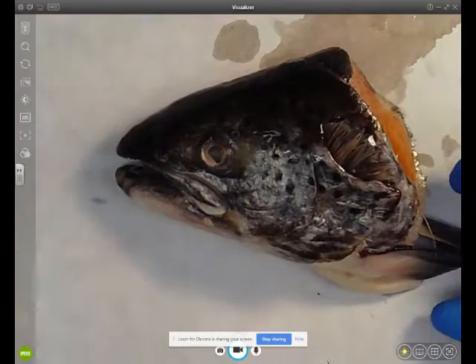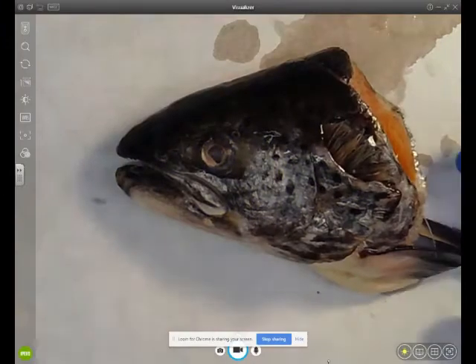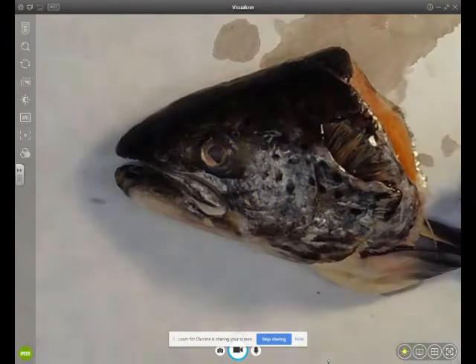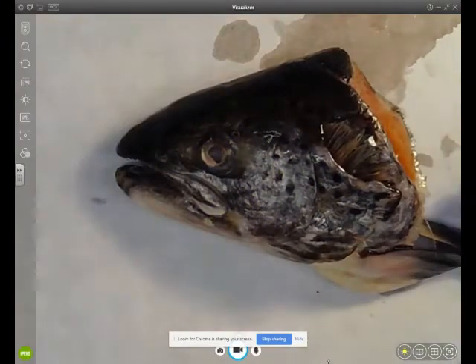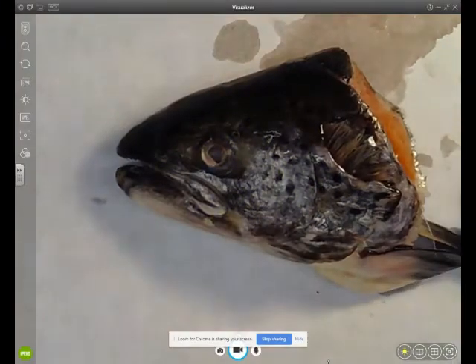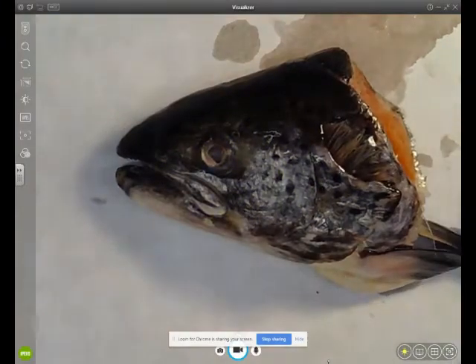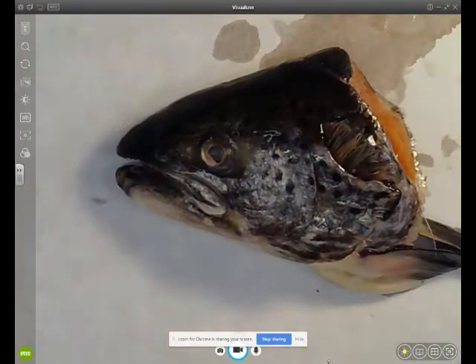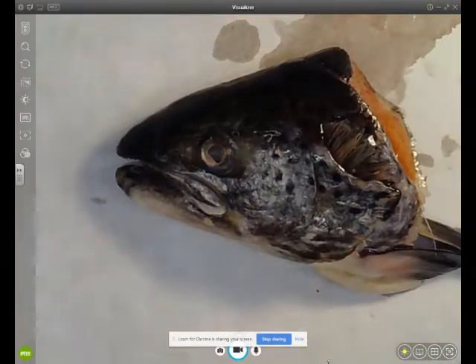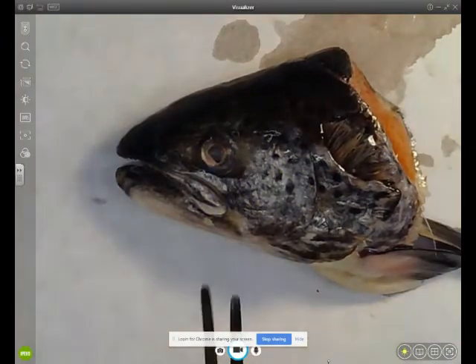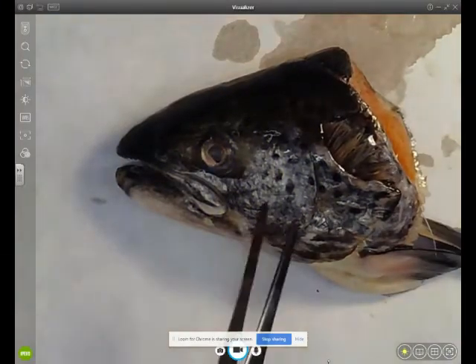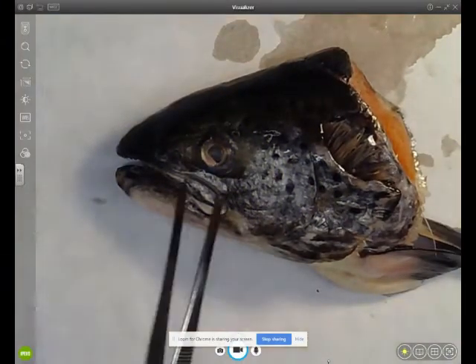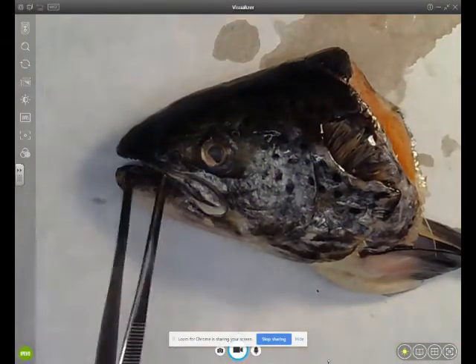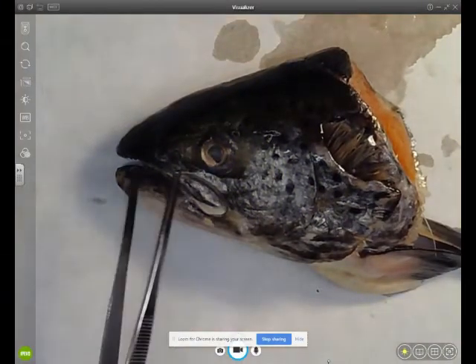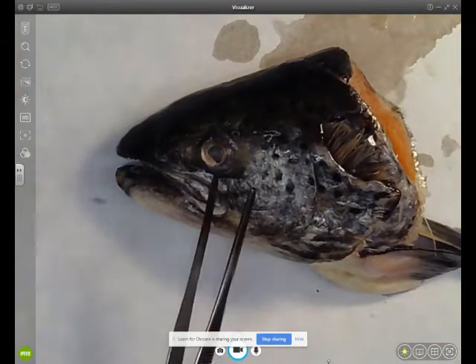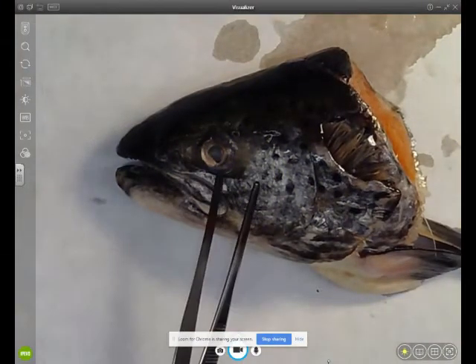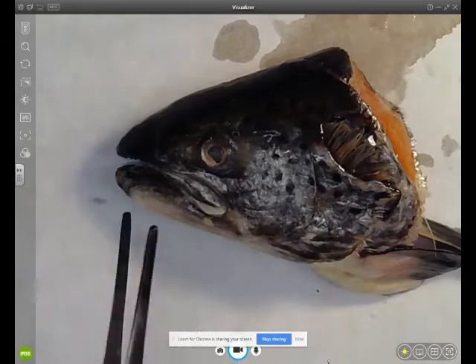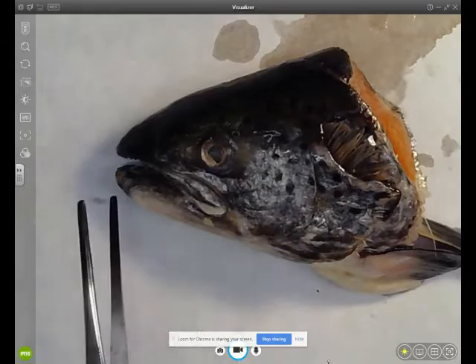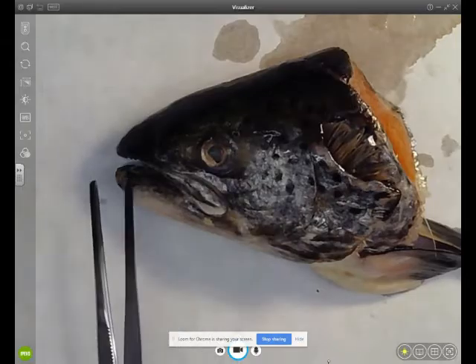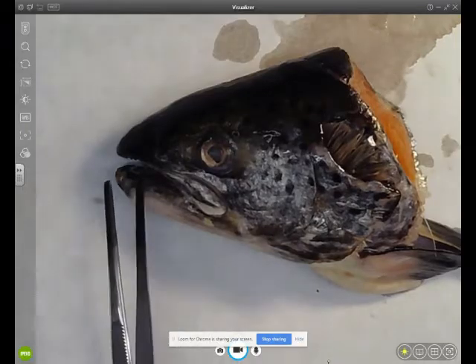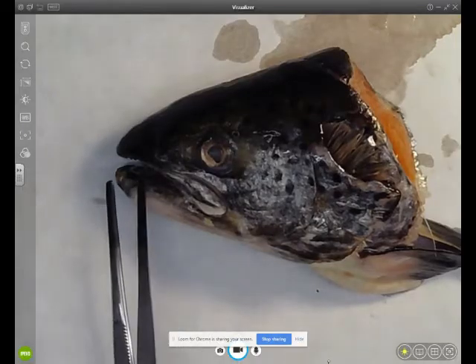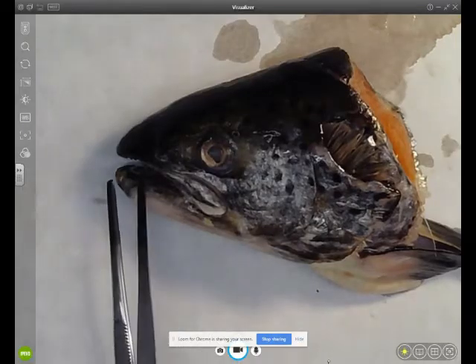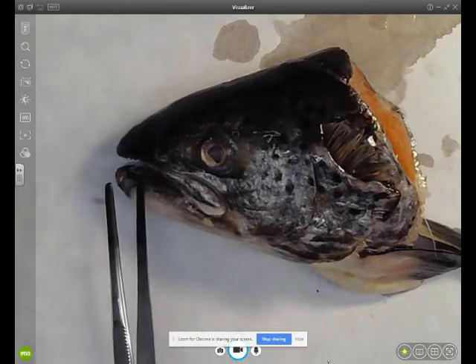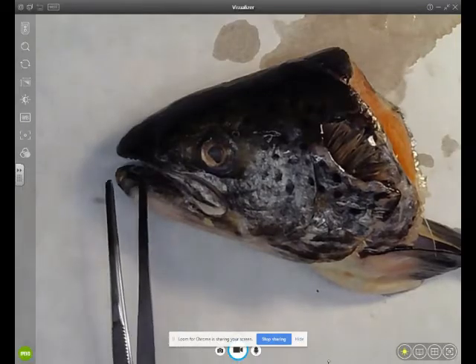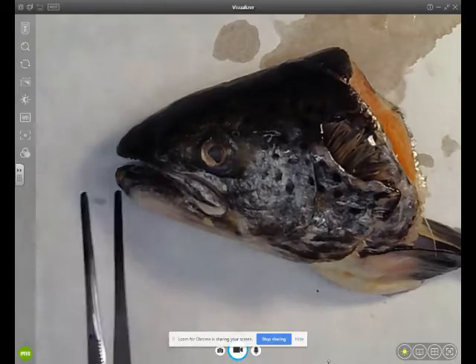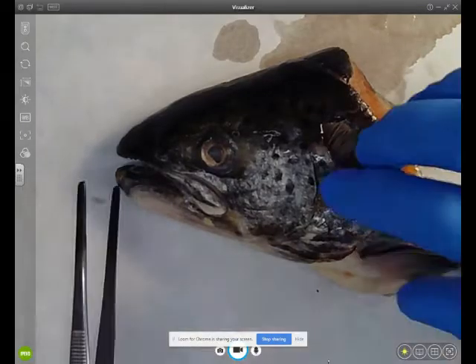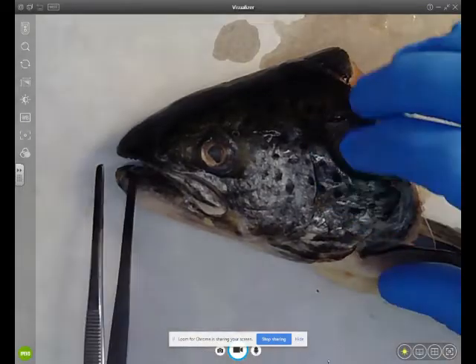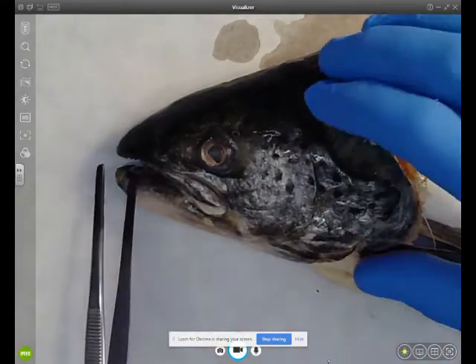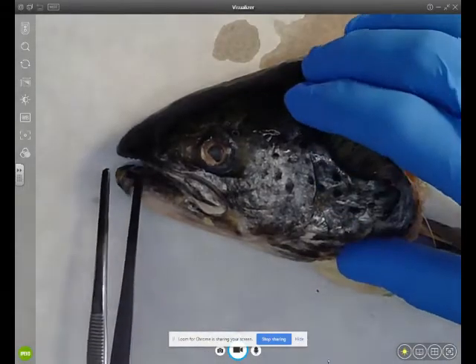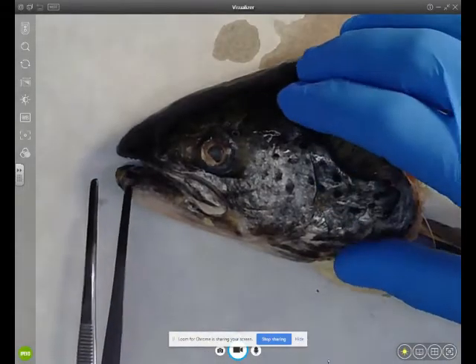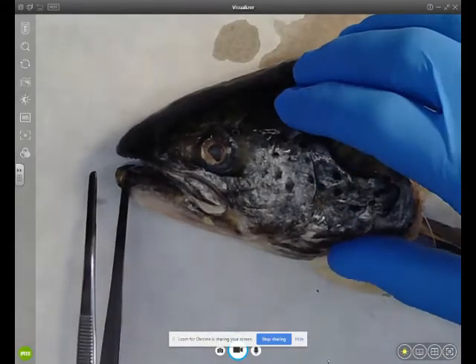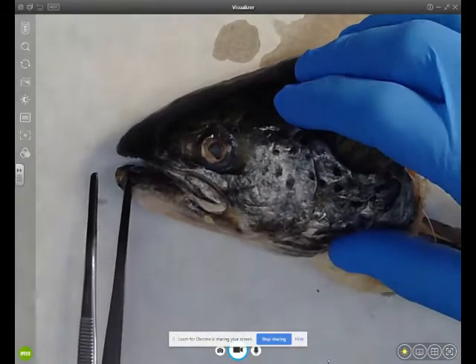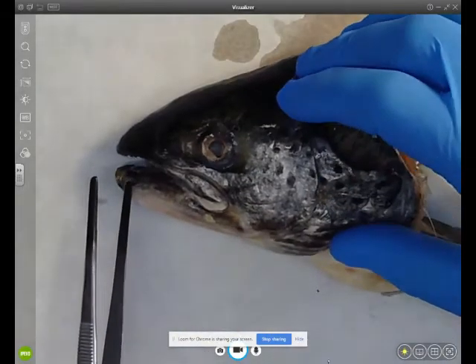Hi everyone, this is Required Practical 5 and it's the dissection of a fish head.